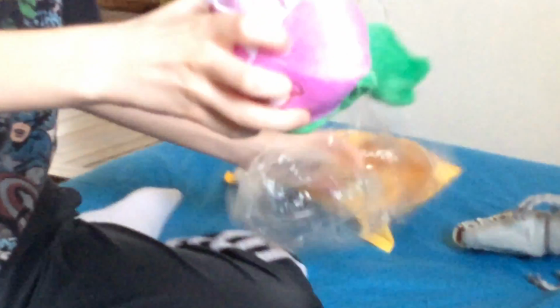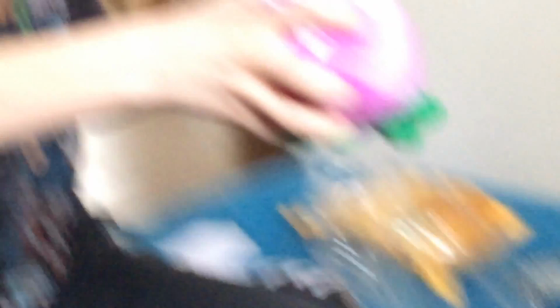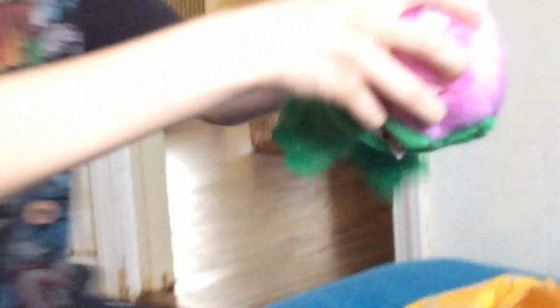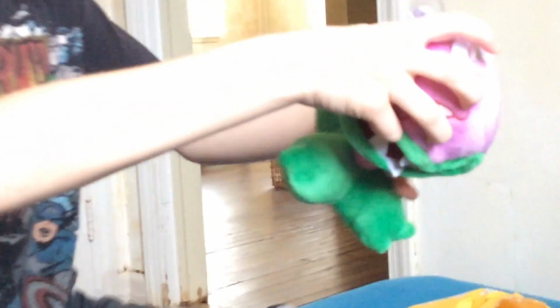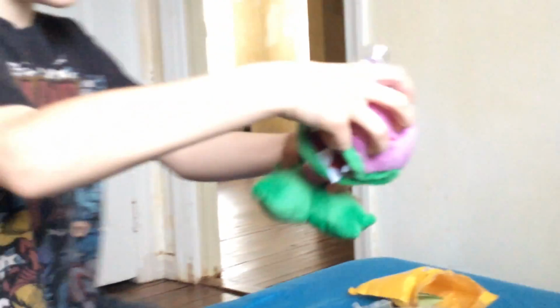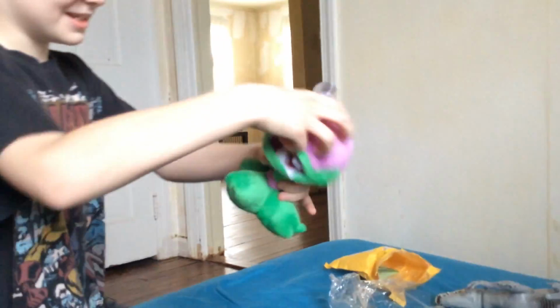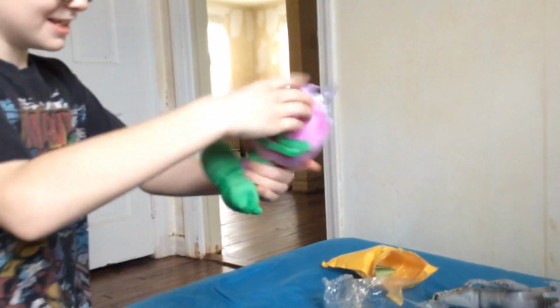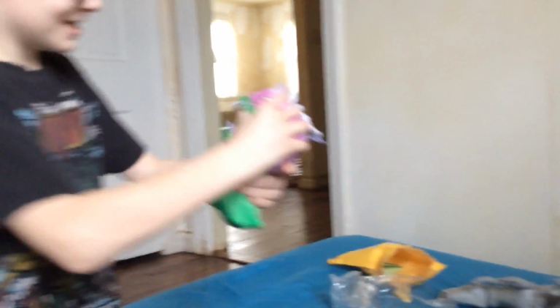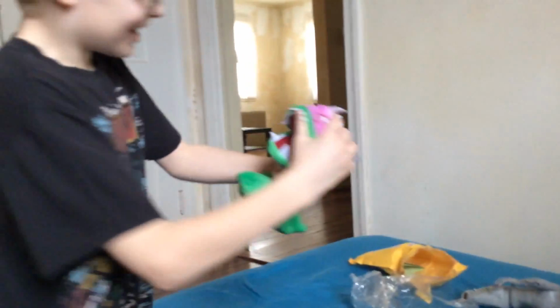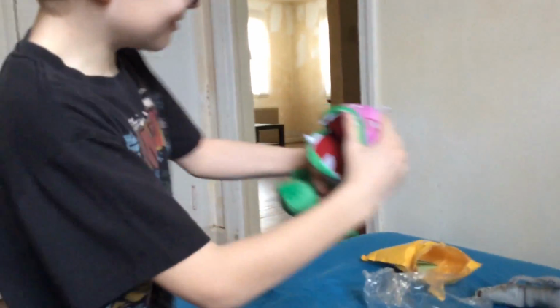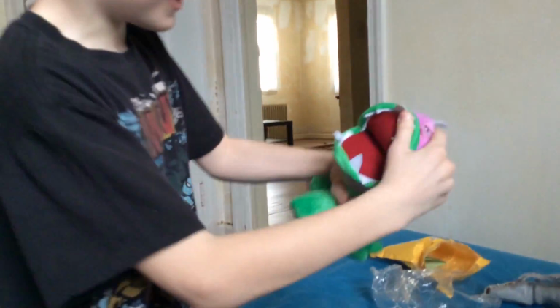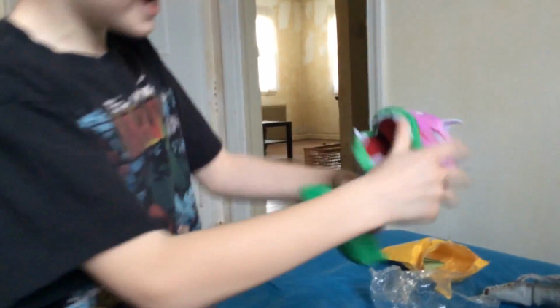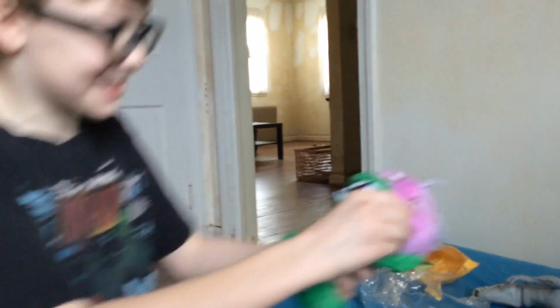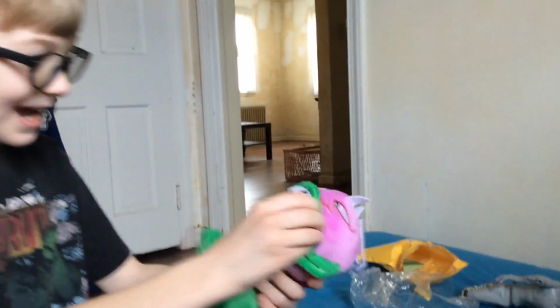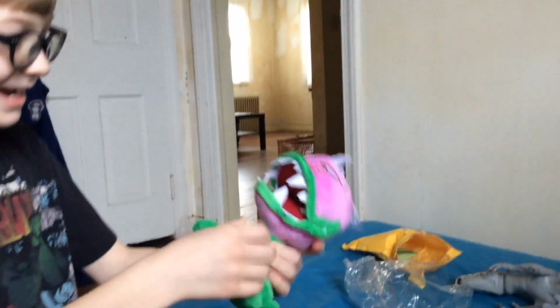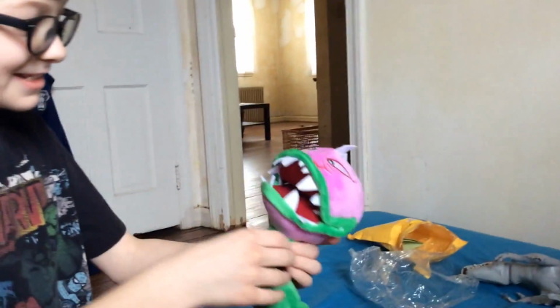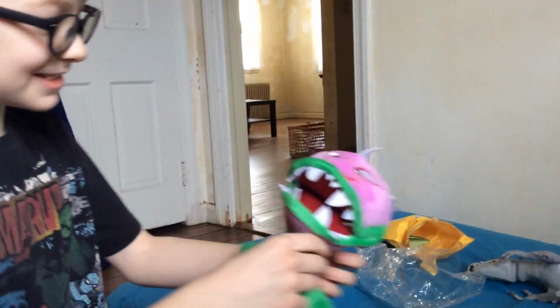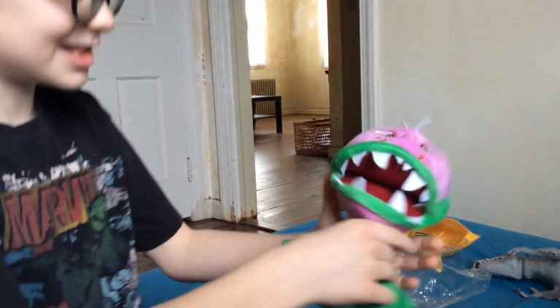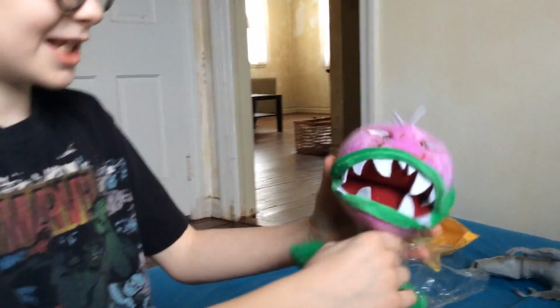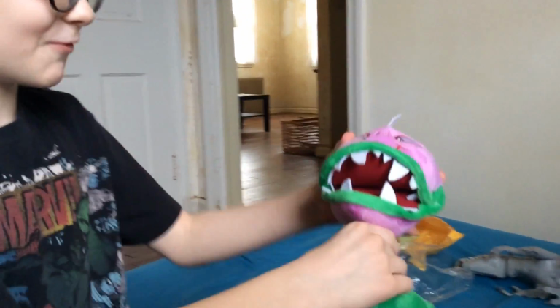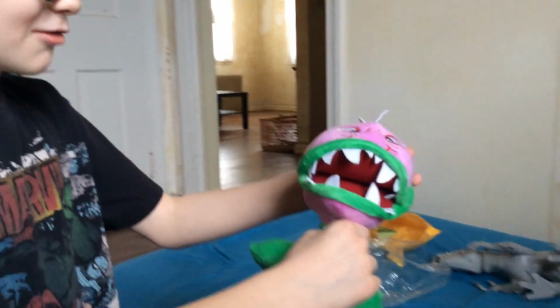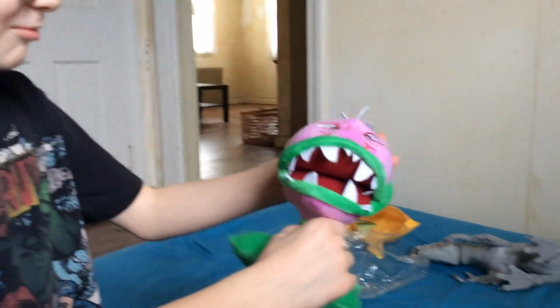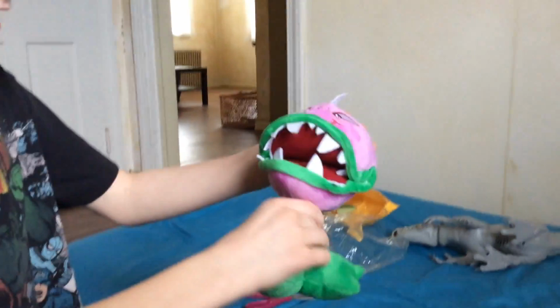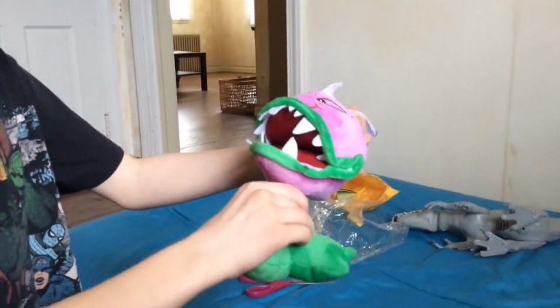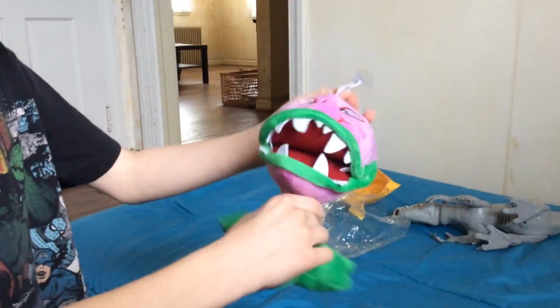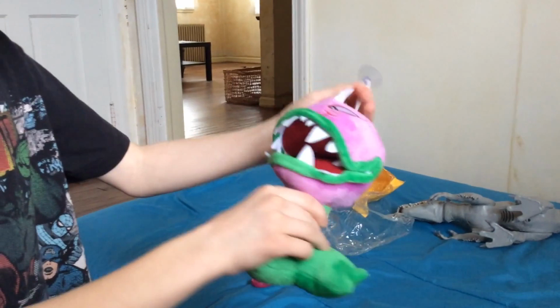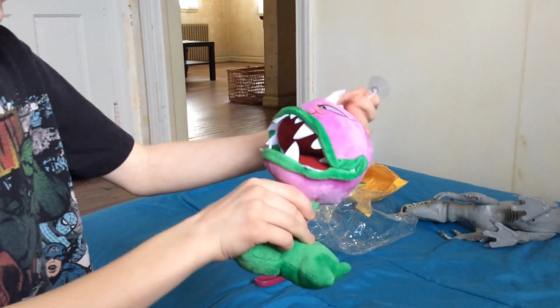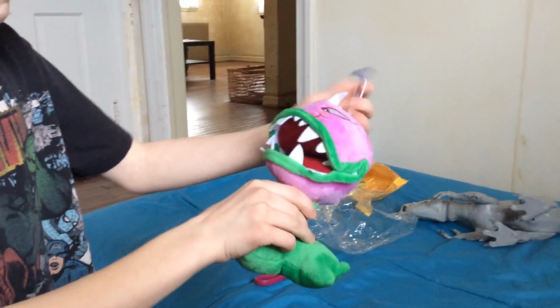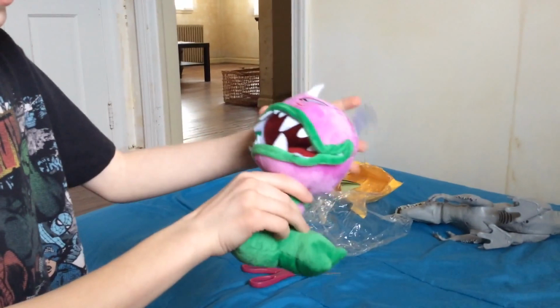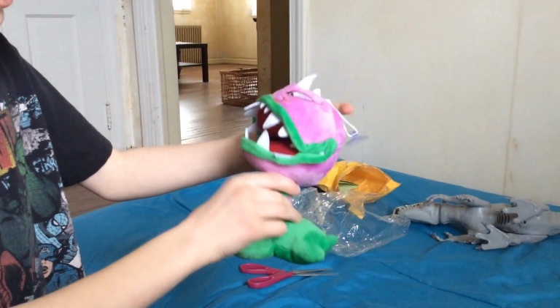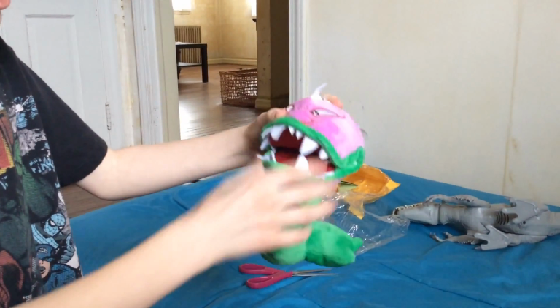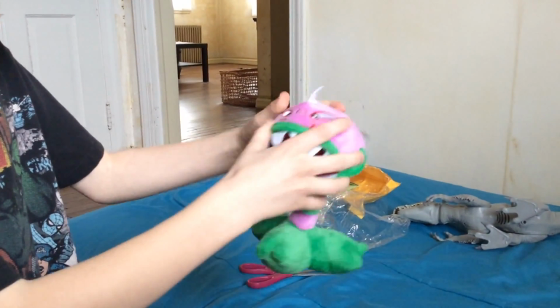I got scissors. Gotta get it open. And here he is.